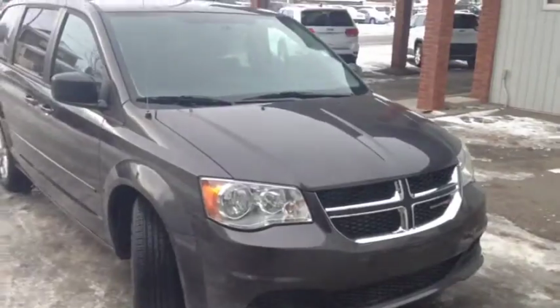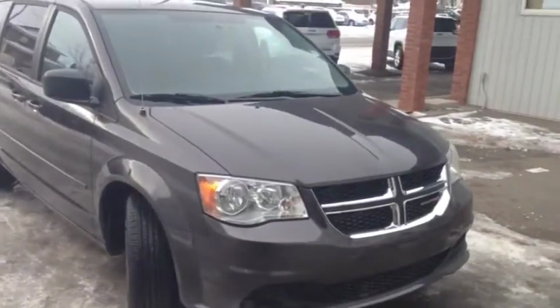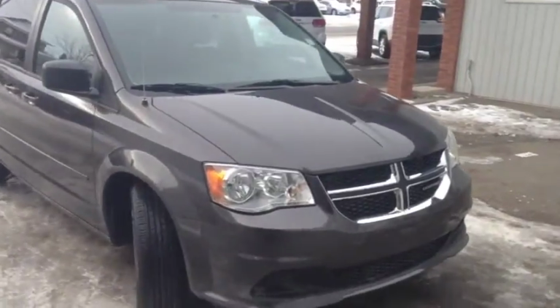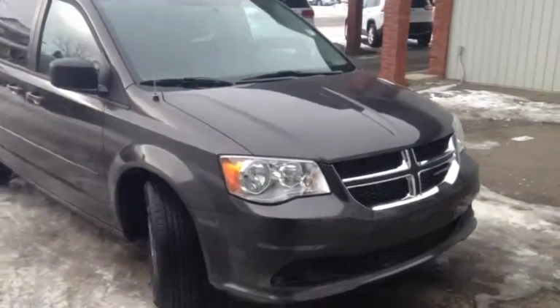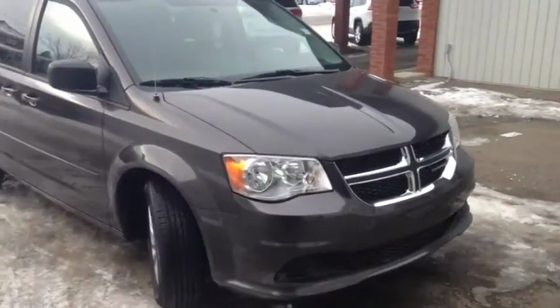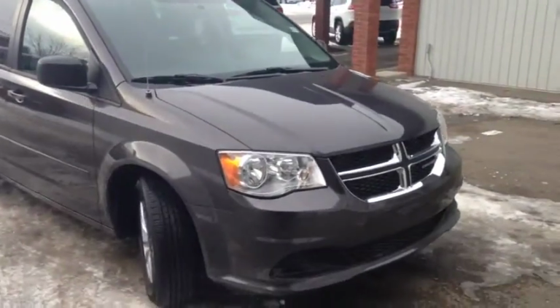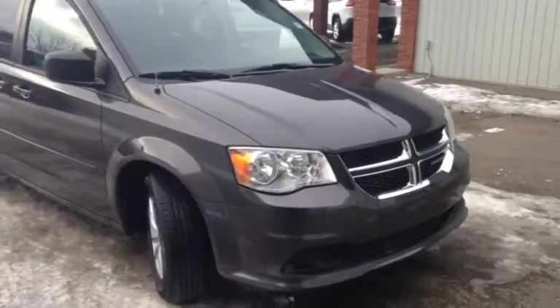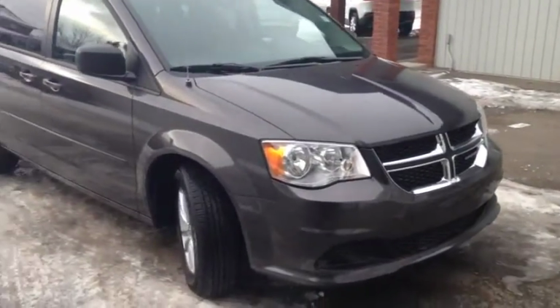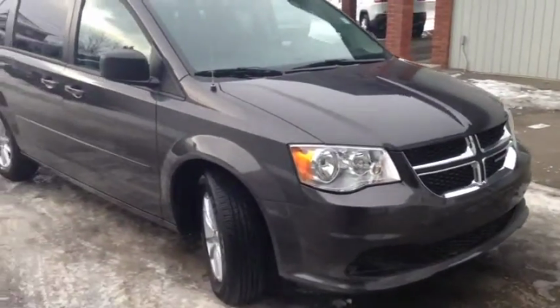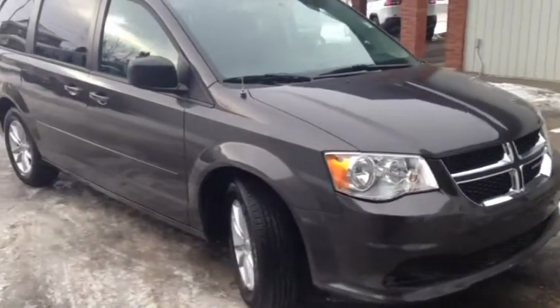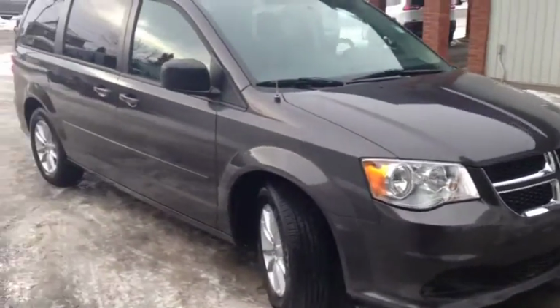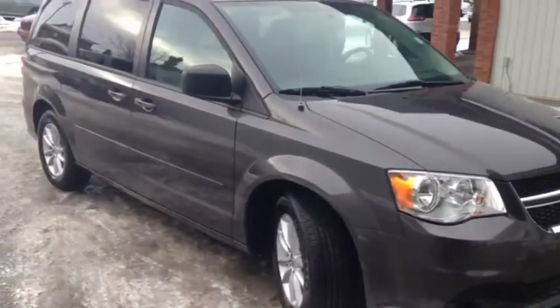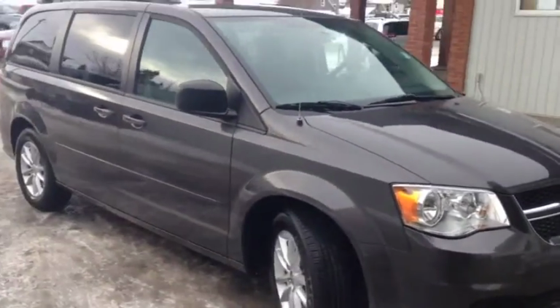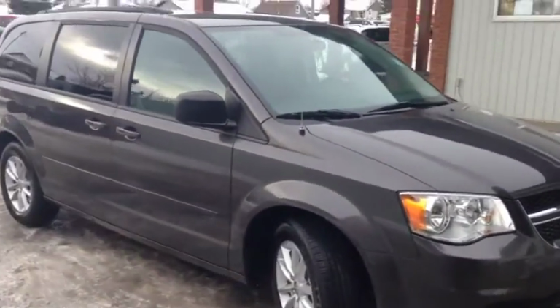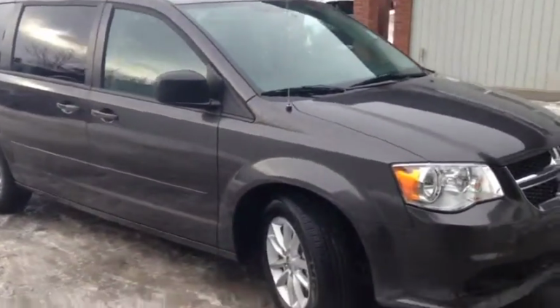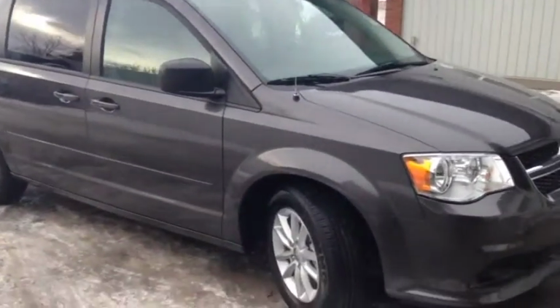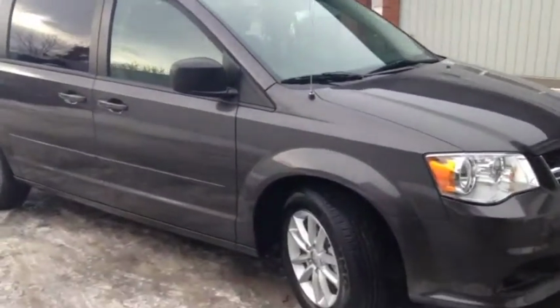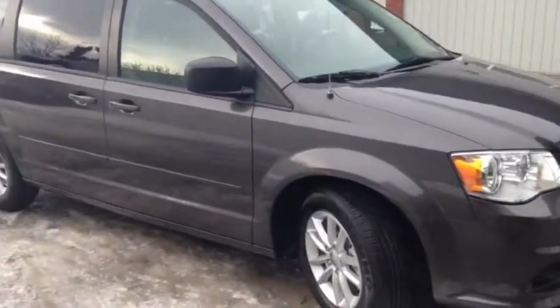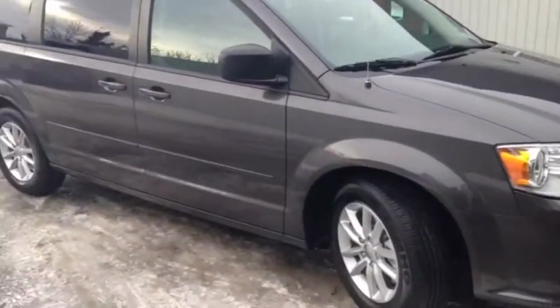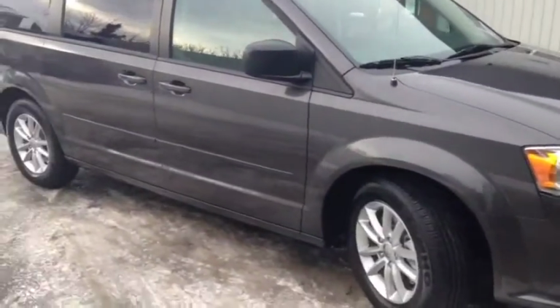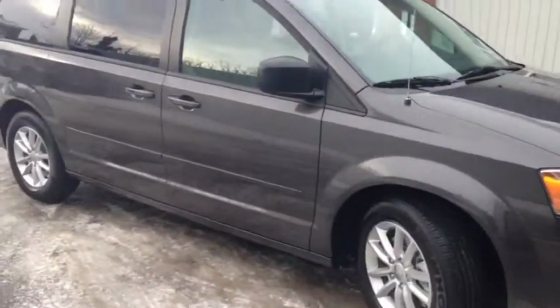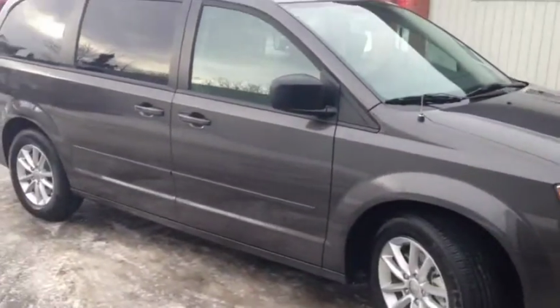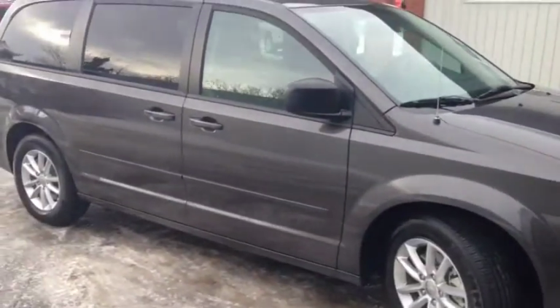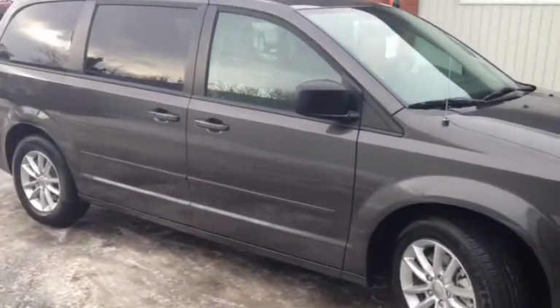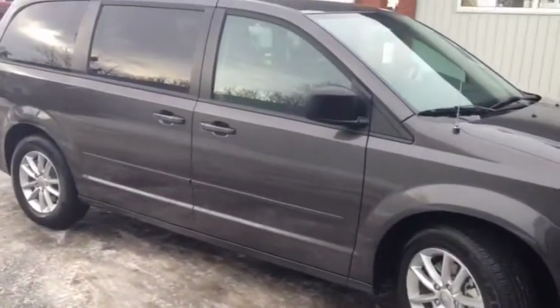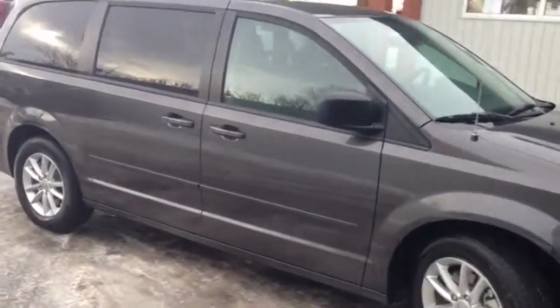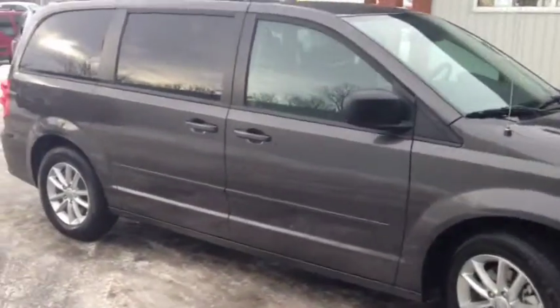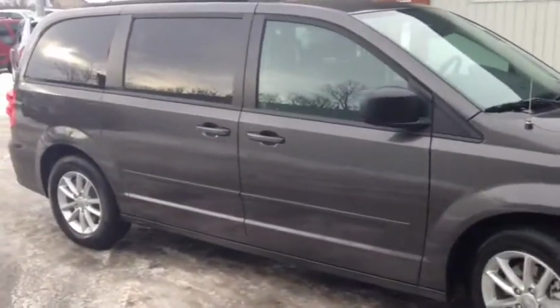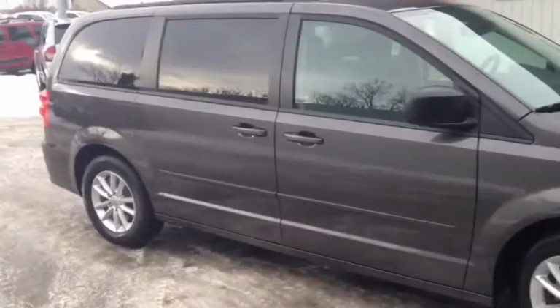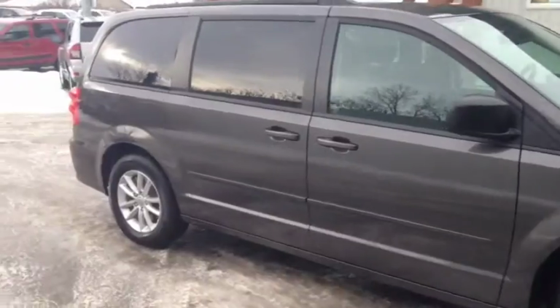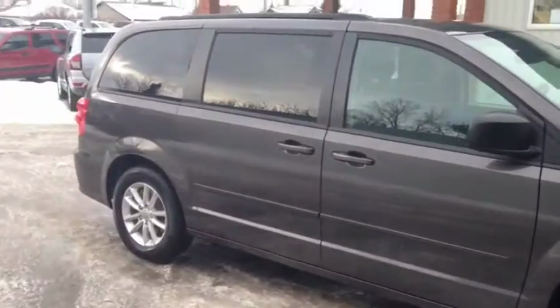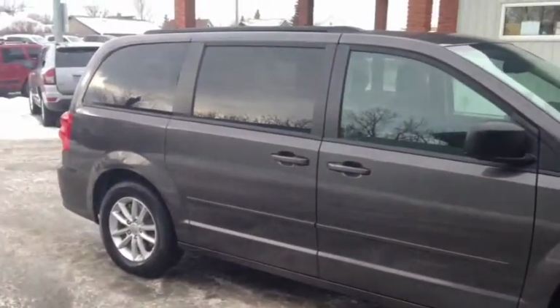Once again, this is unit number 6186. This is a used 2015 Dodge Grand Caravan.